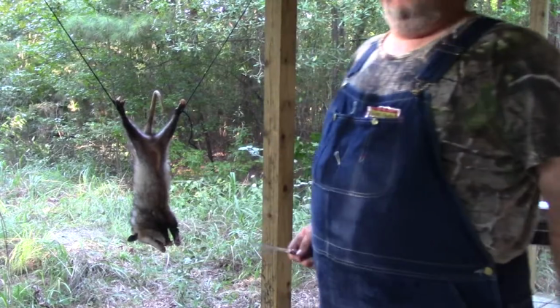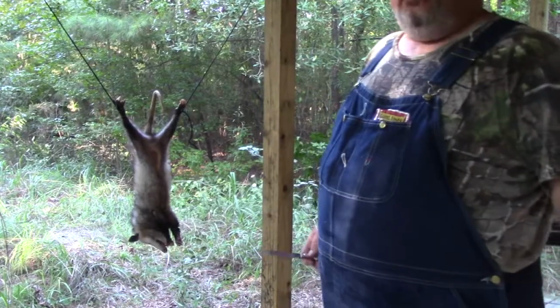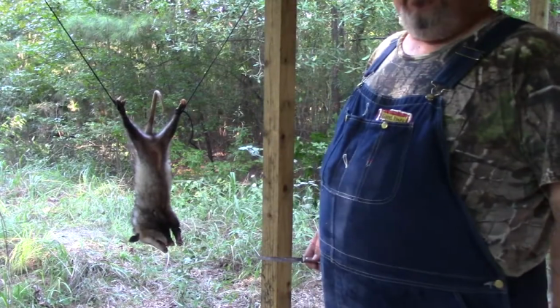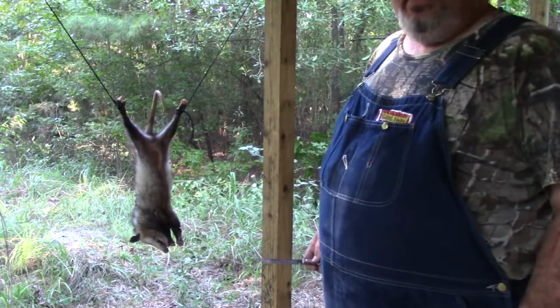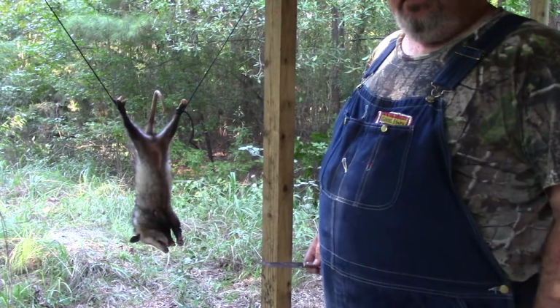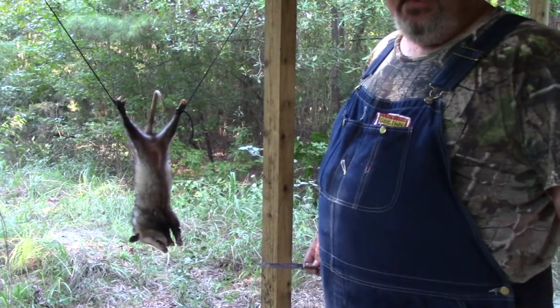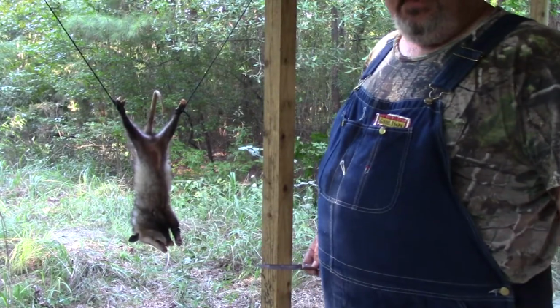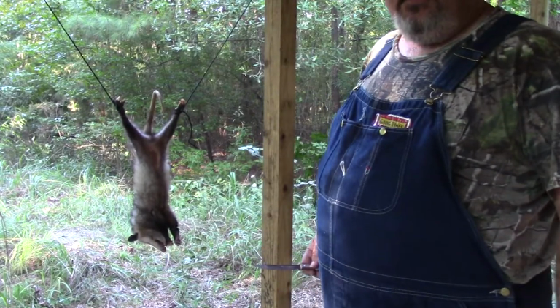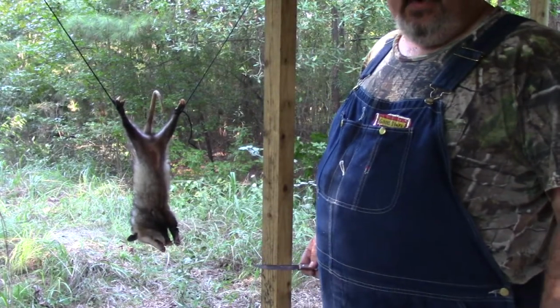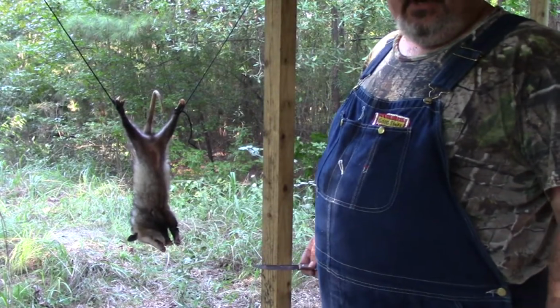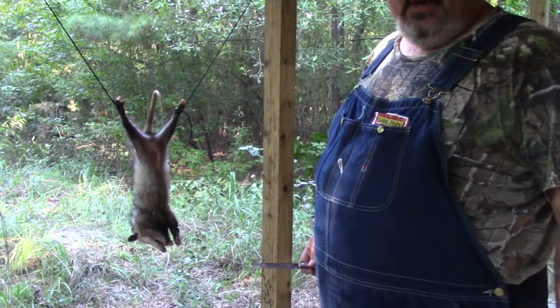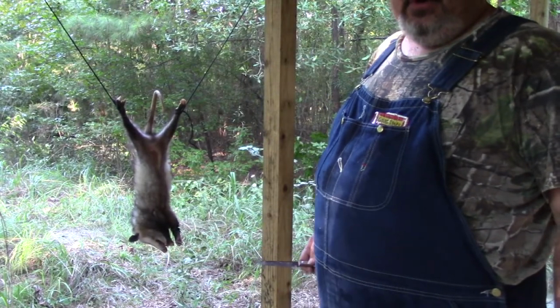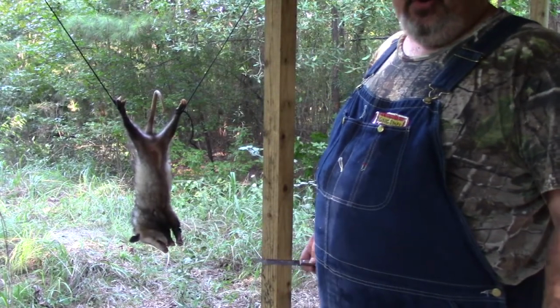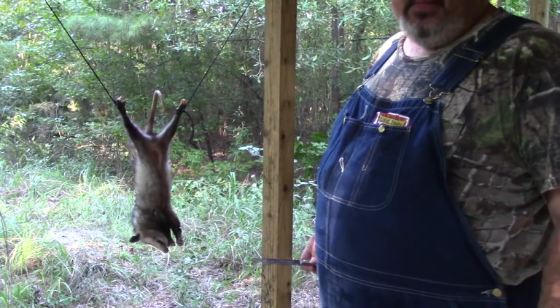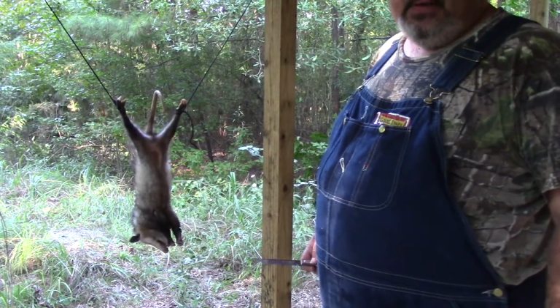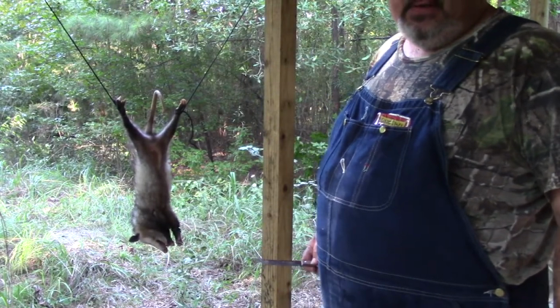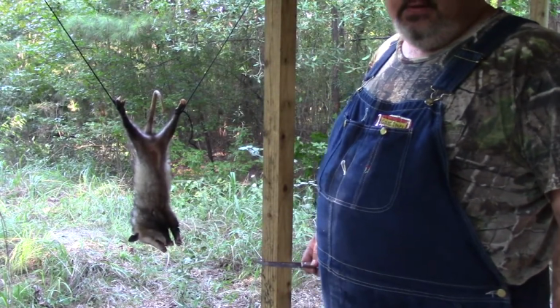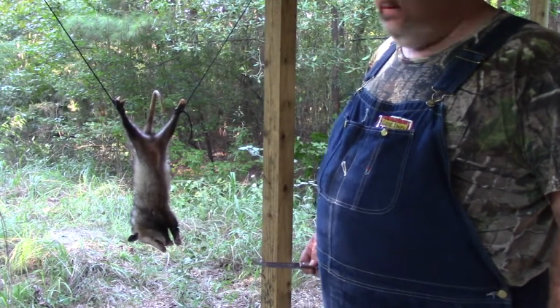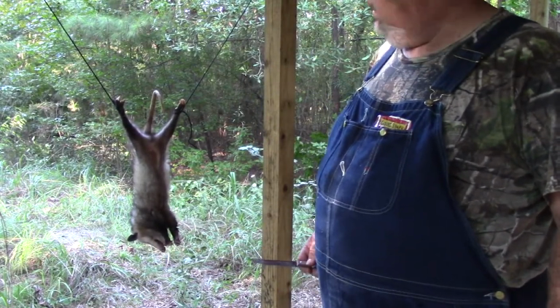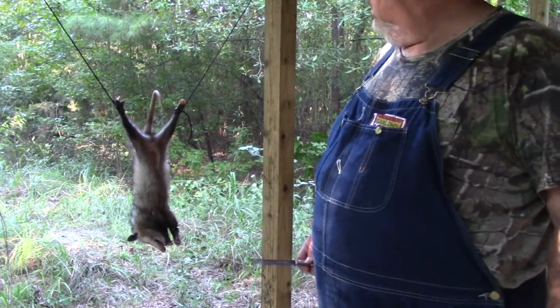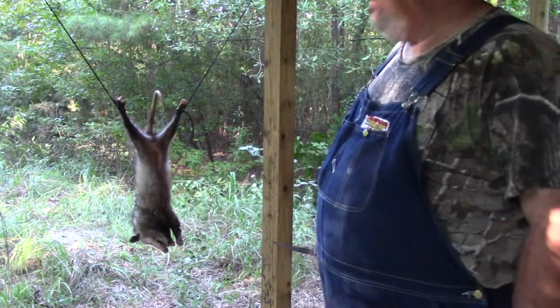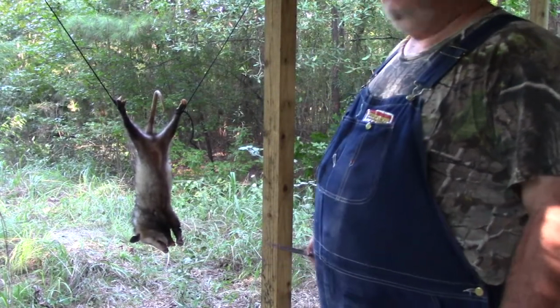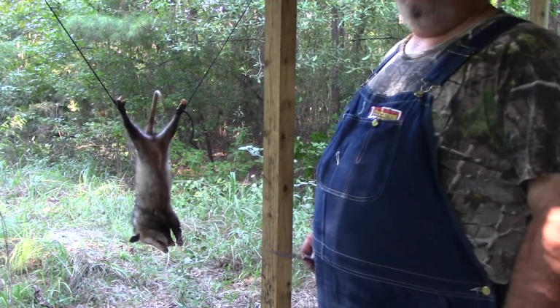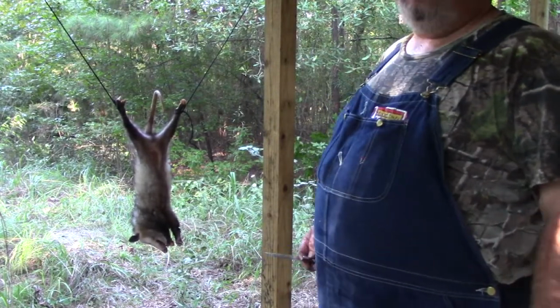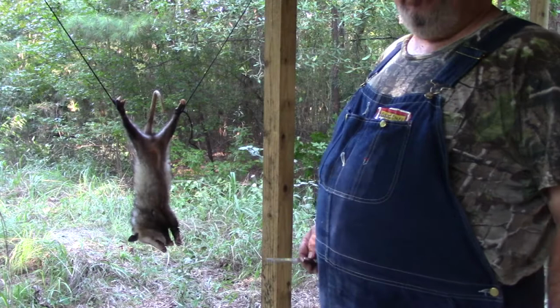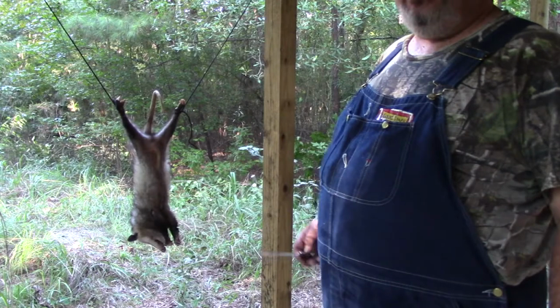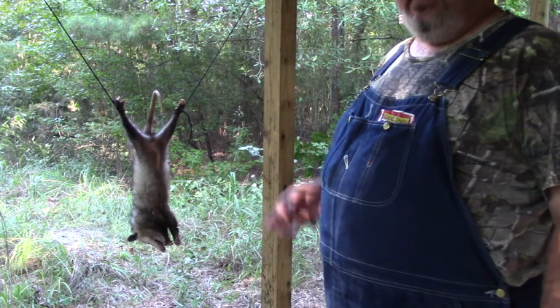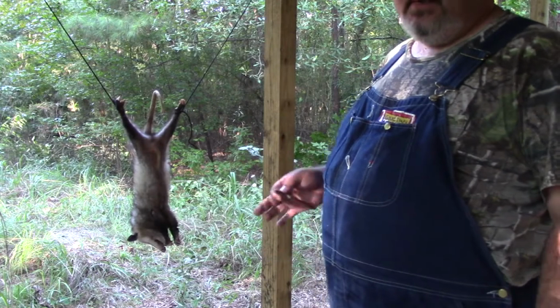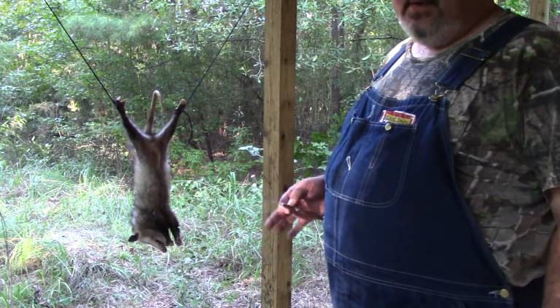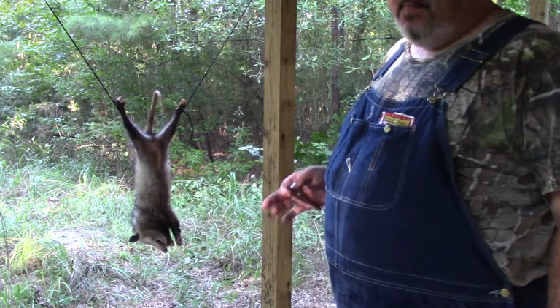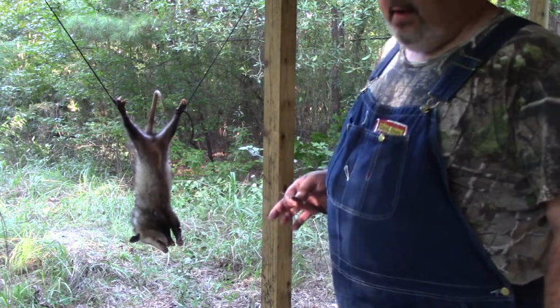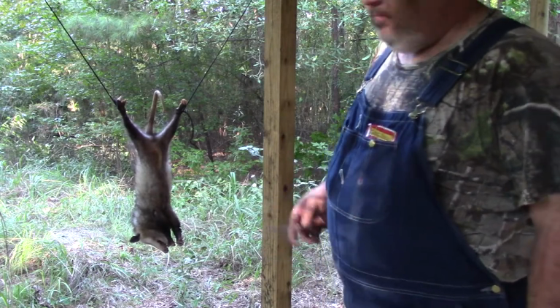This video is being done for educational purposes. I'm going to teach you how to skin a small animal.